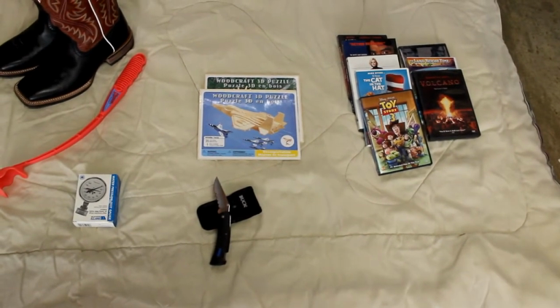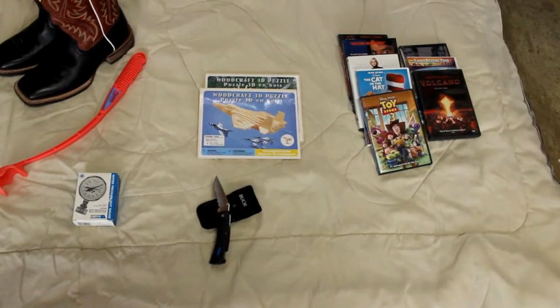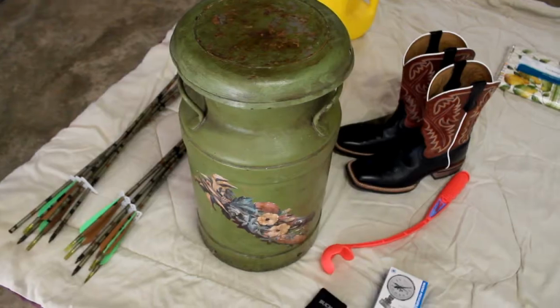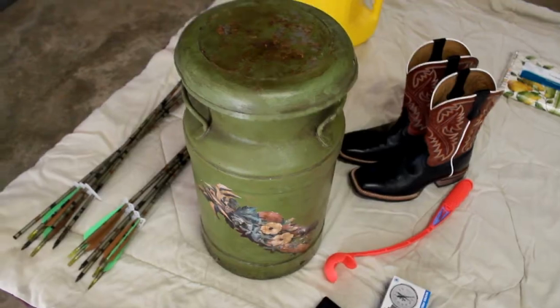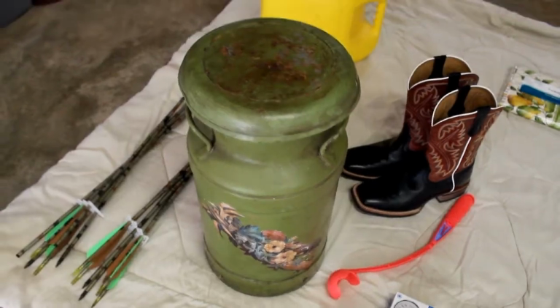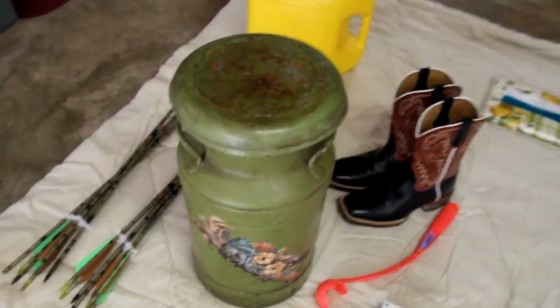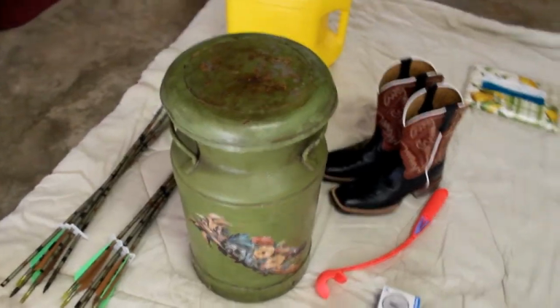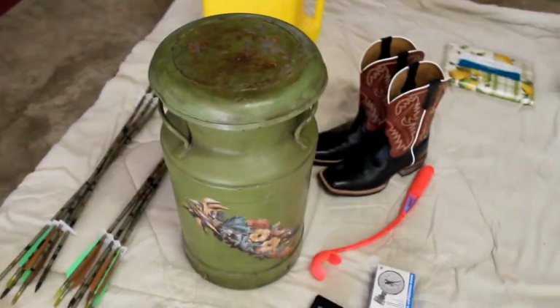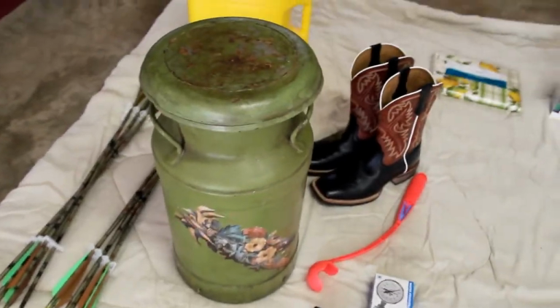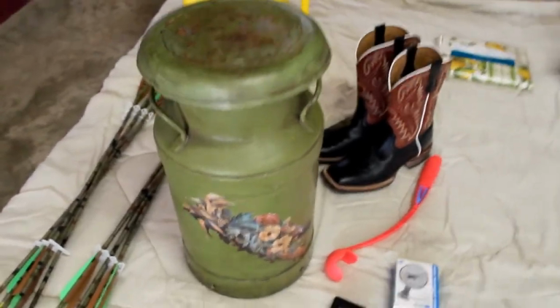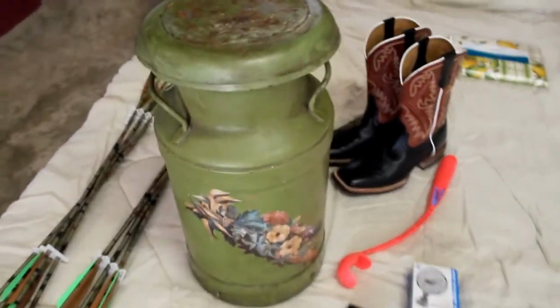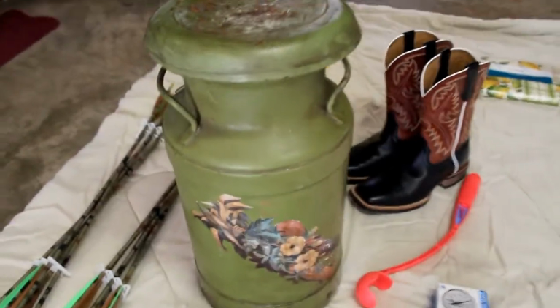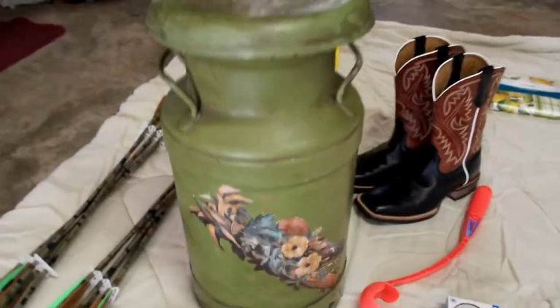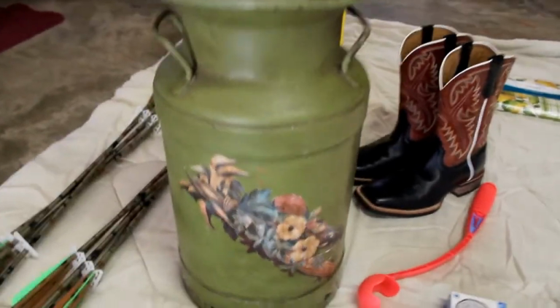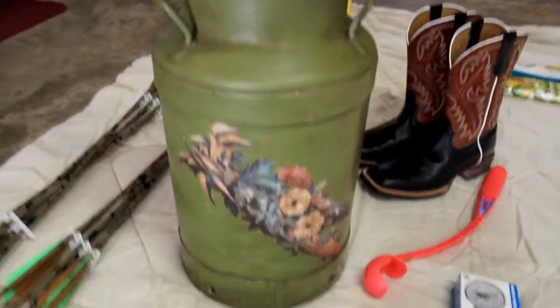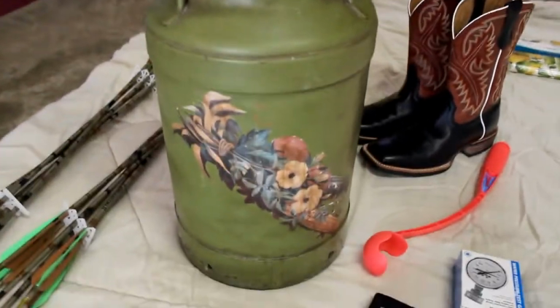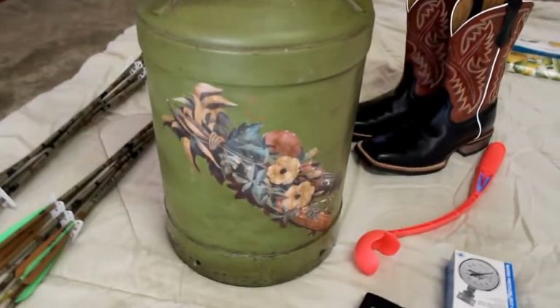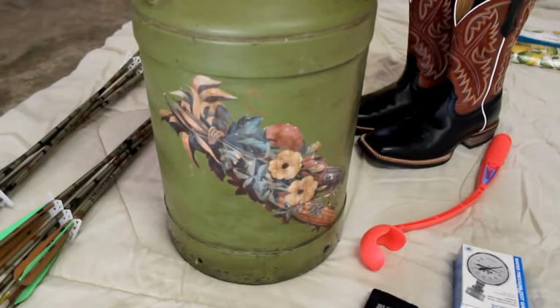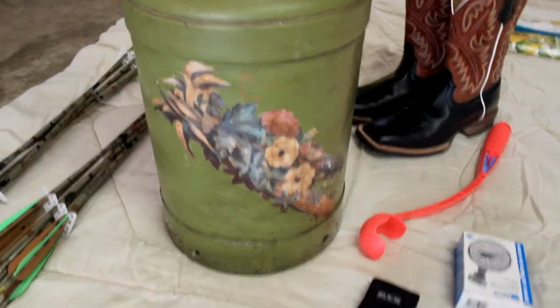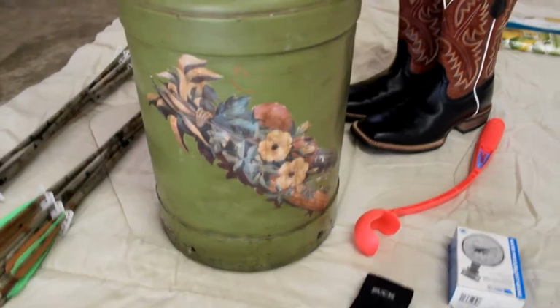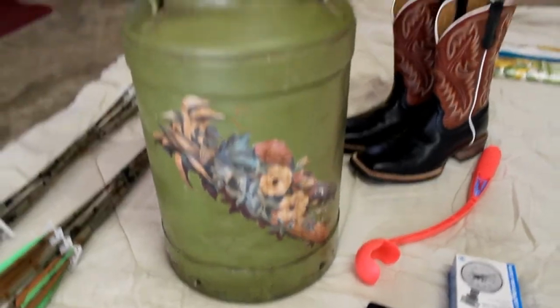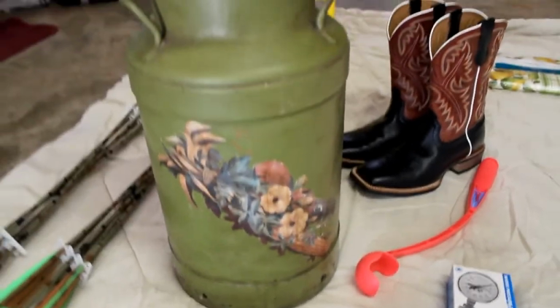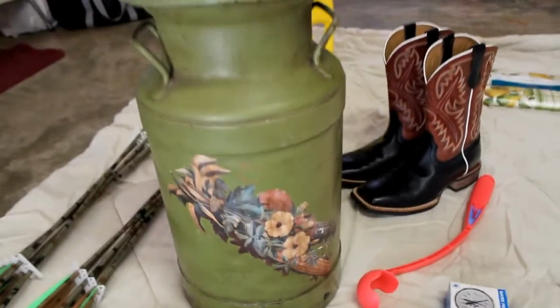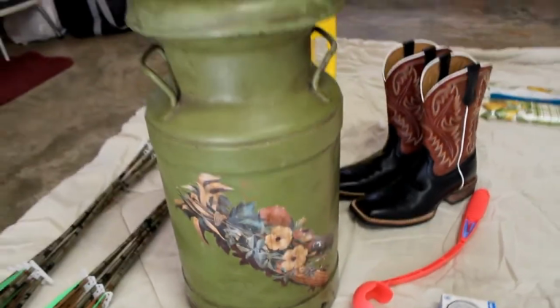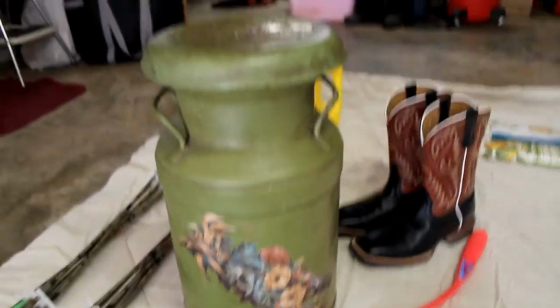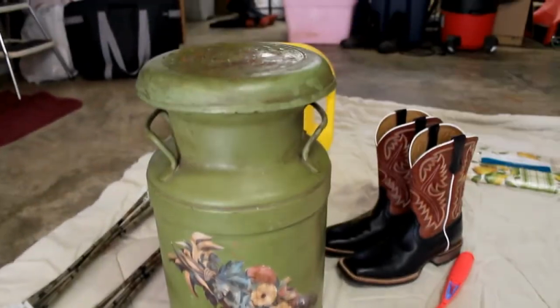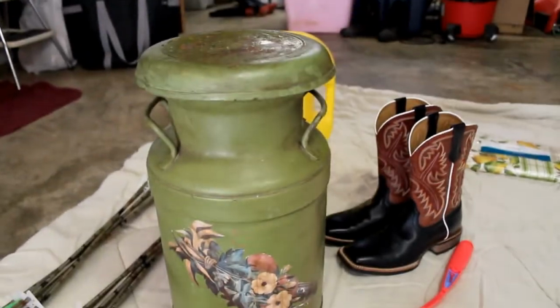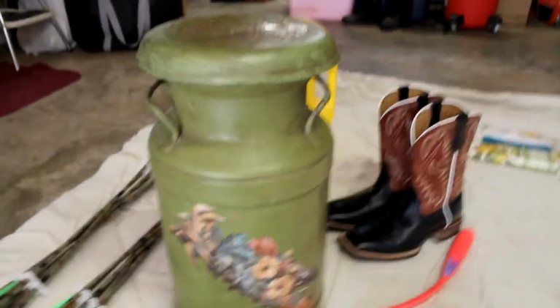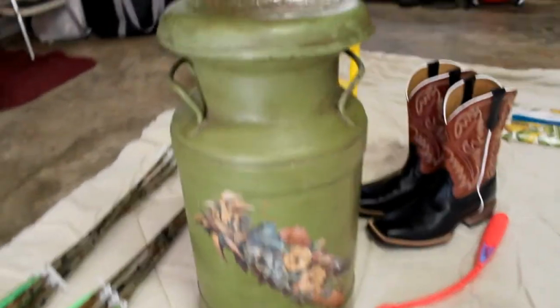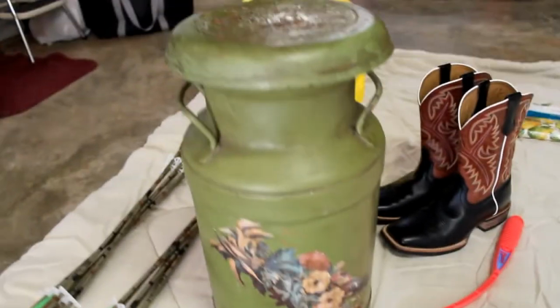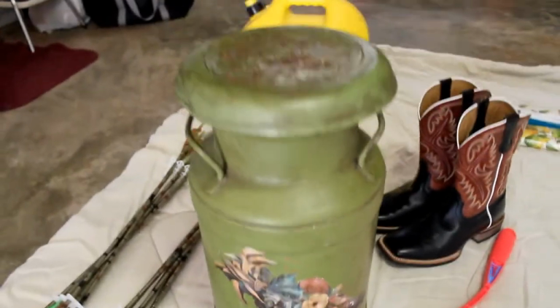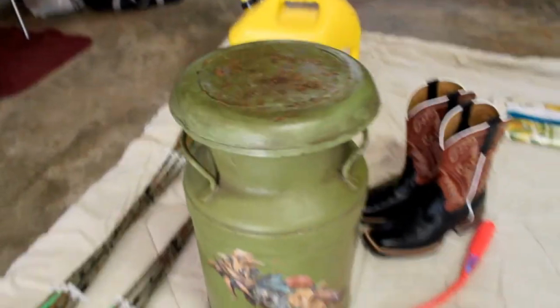We also found this melt can. It's kind of neat.